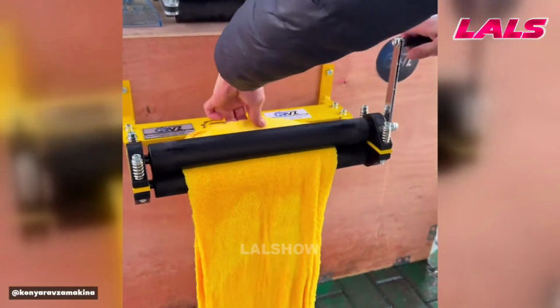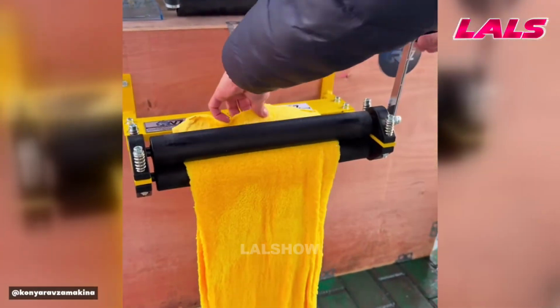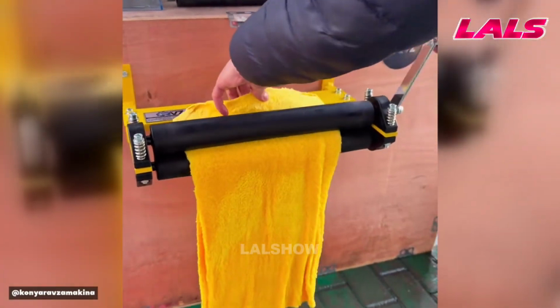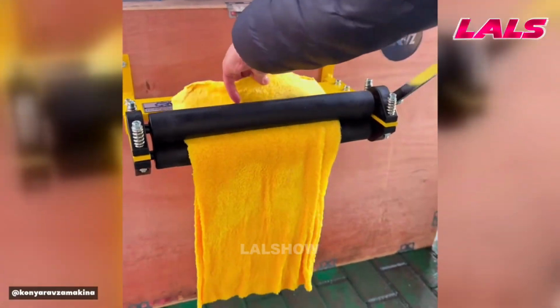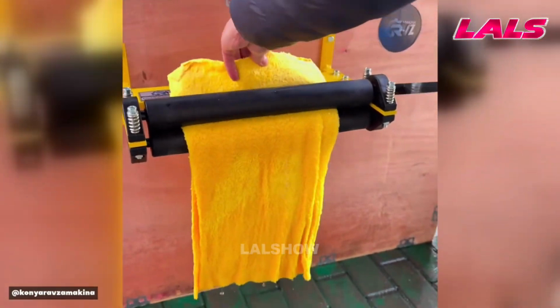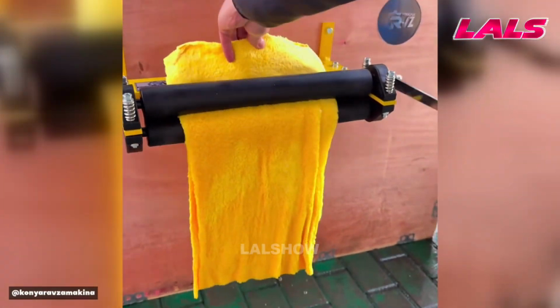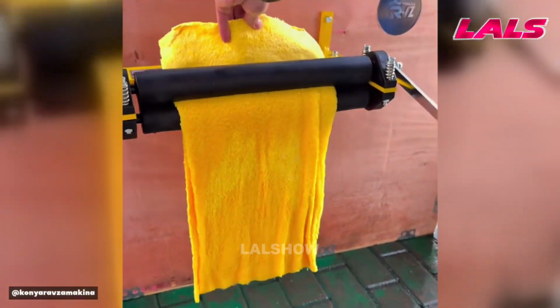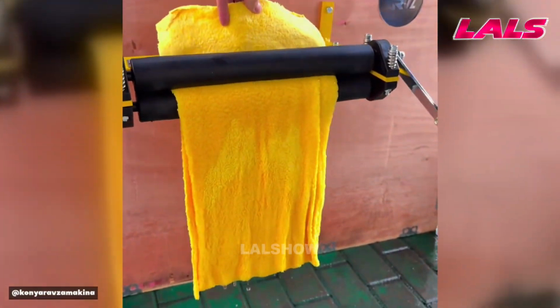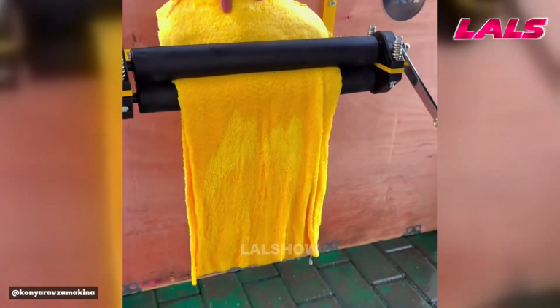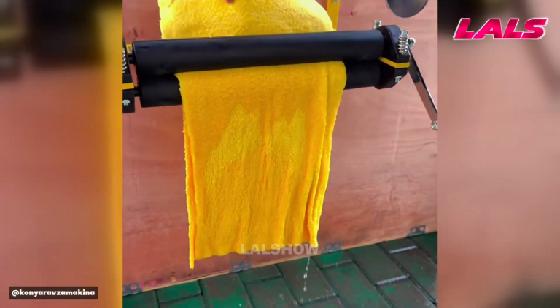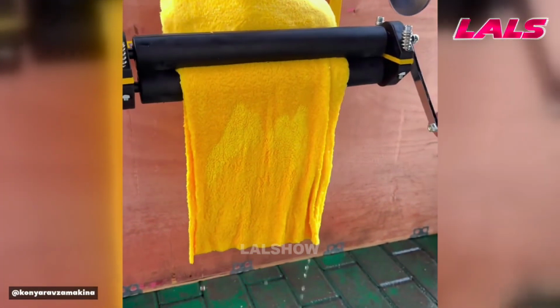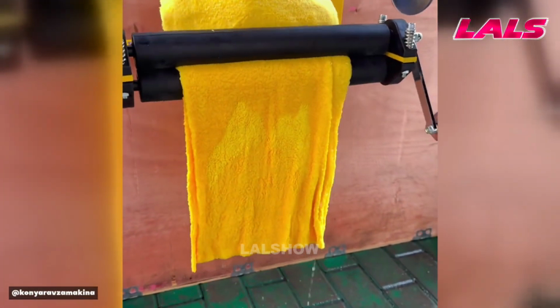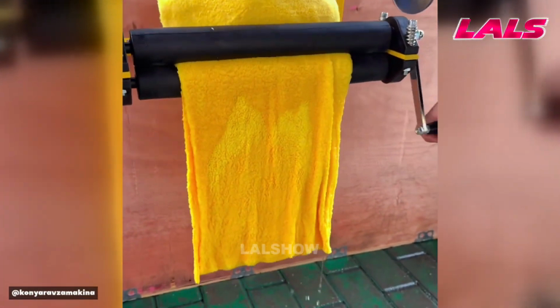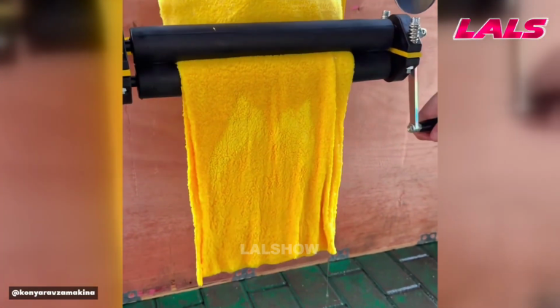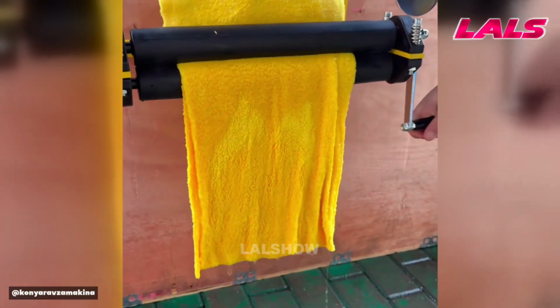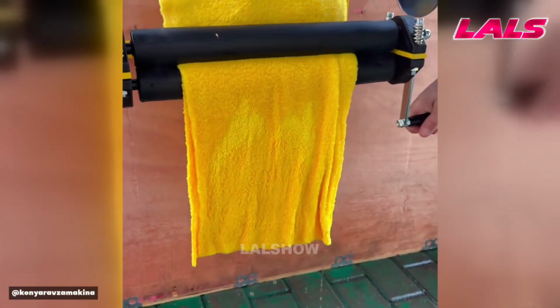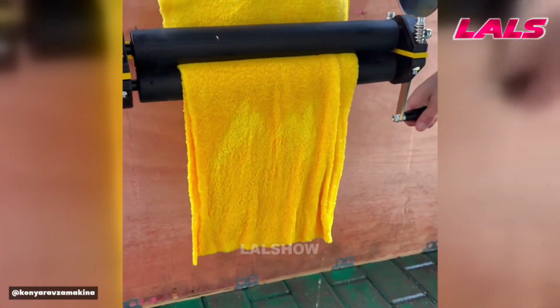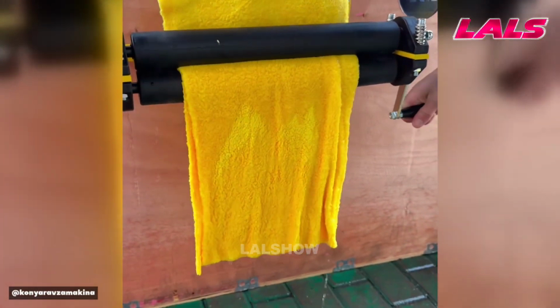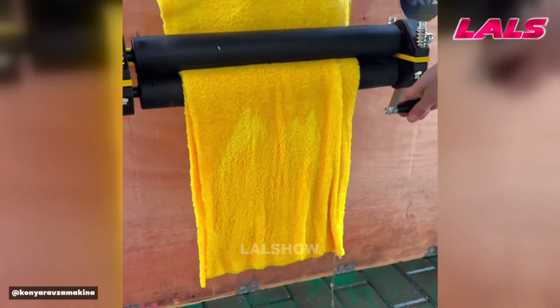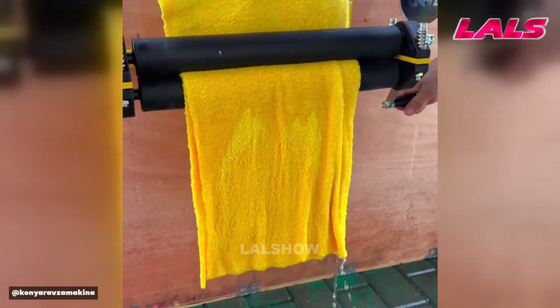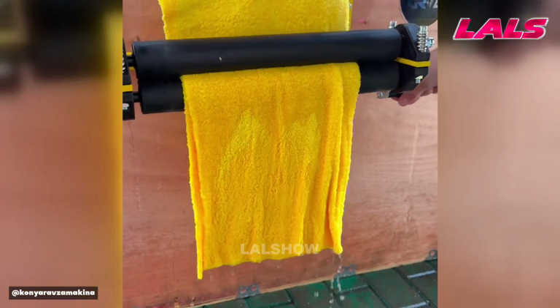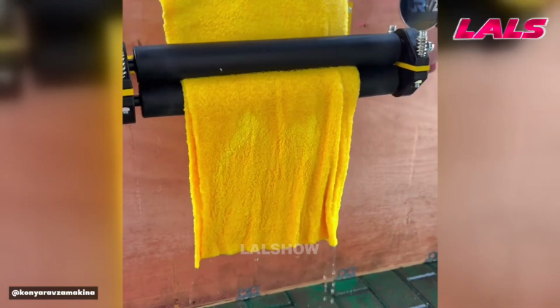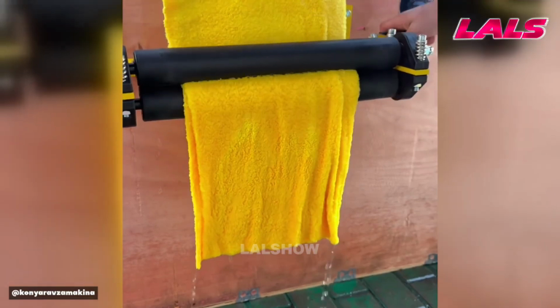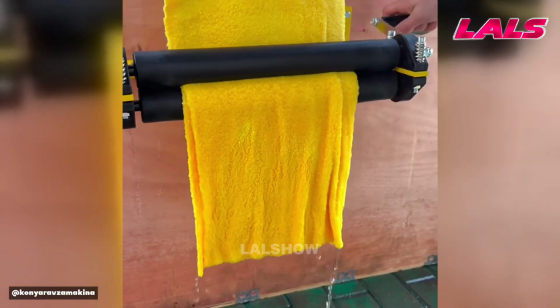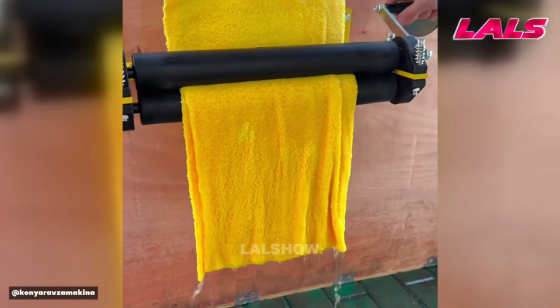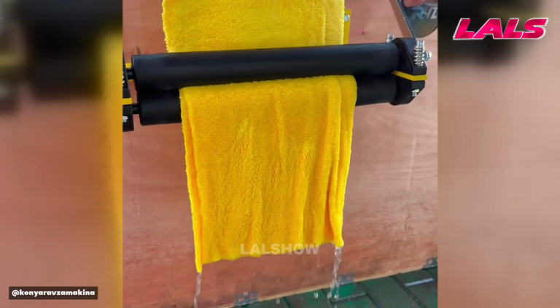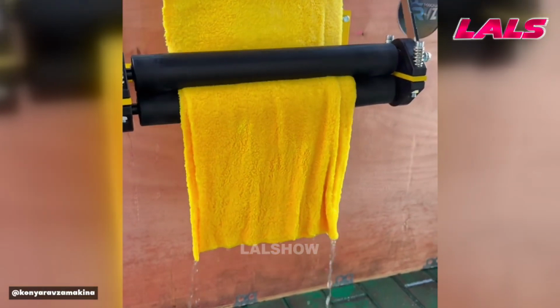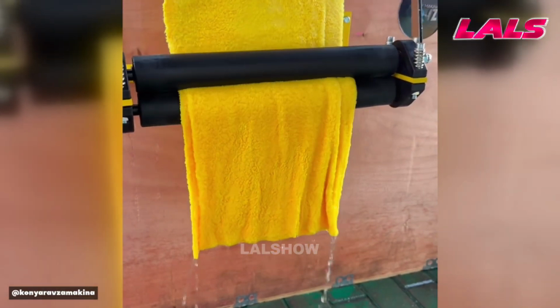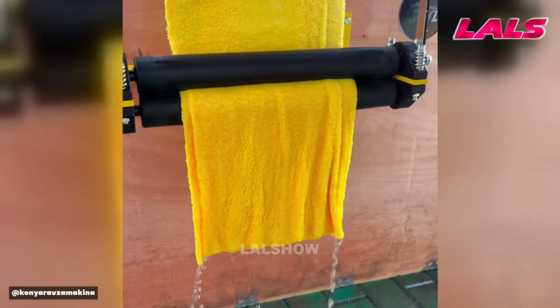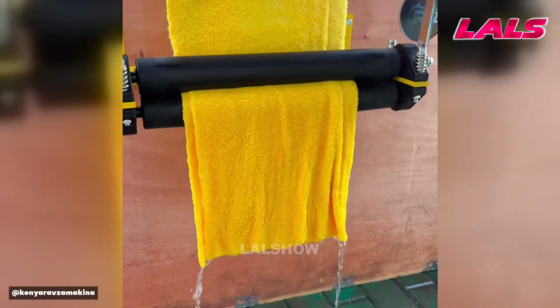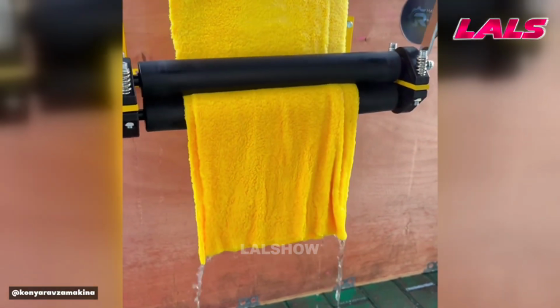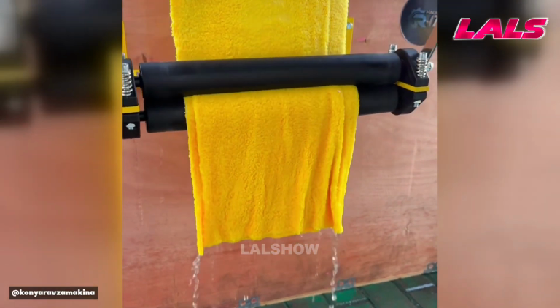A roller wringer quickly removes water from towels, boosting the overall drying speed.